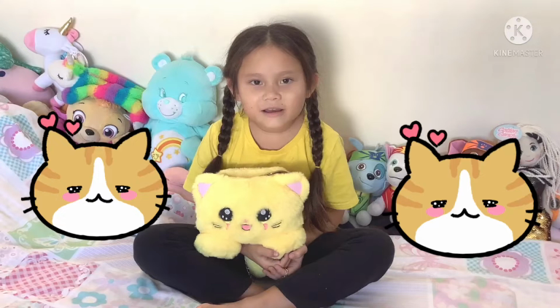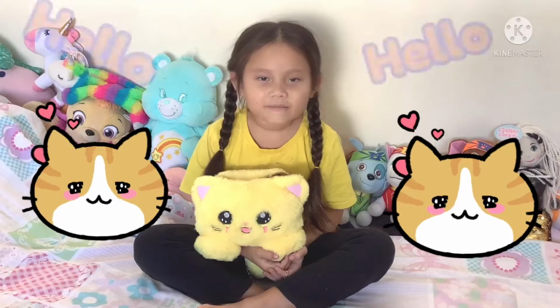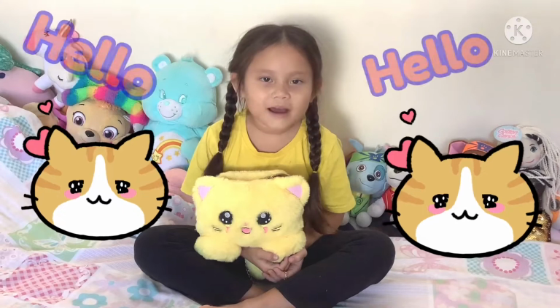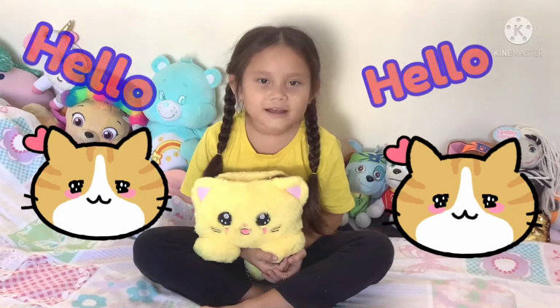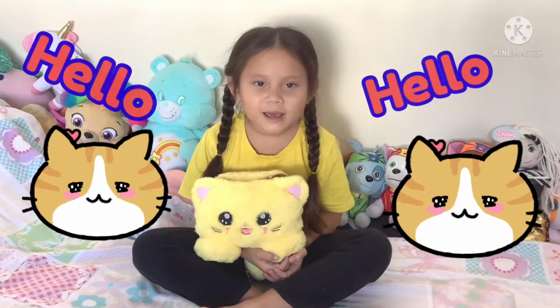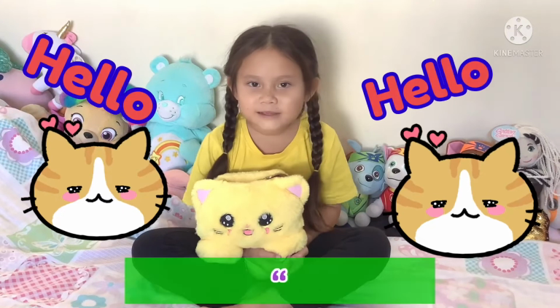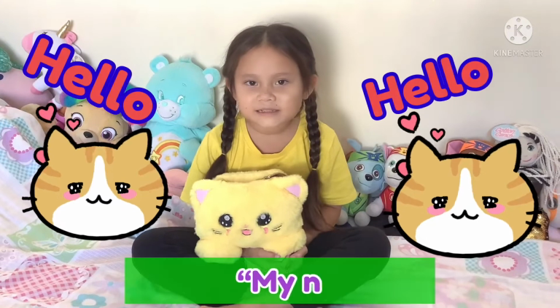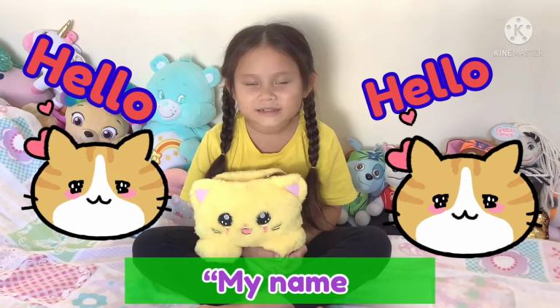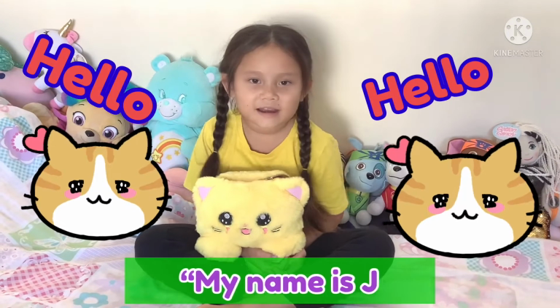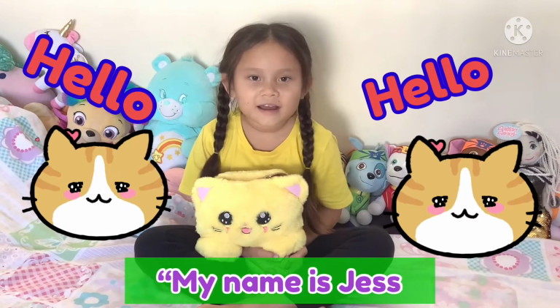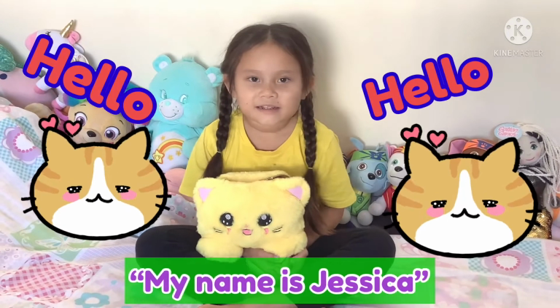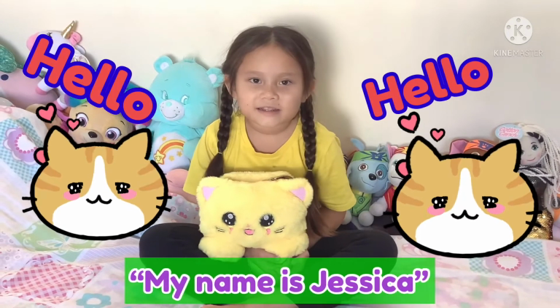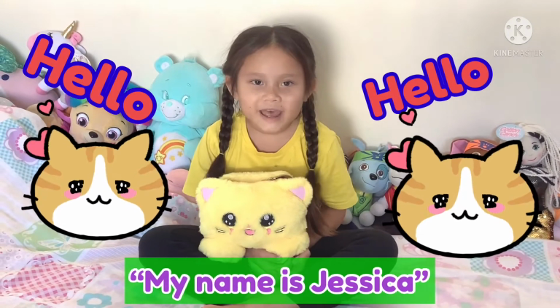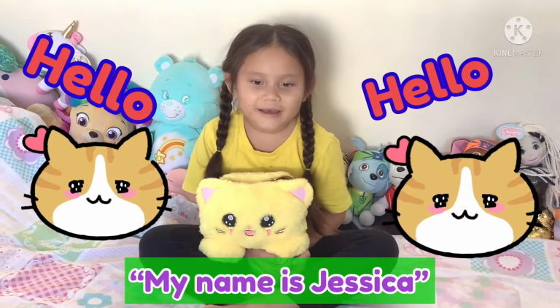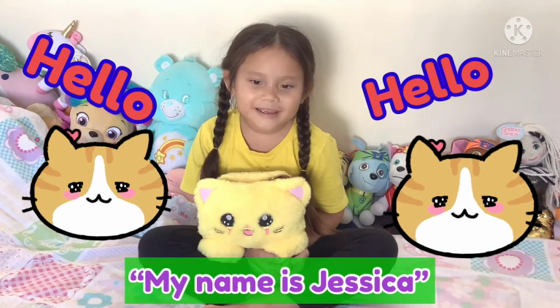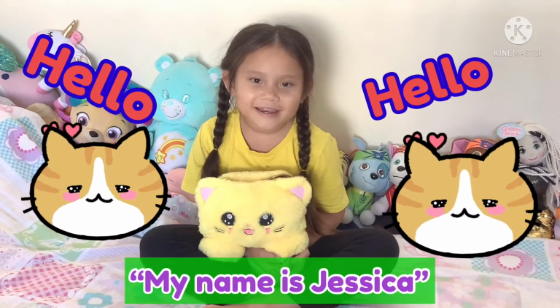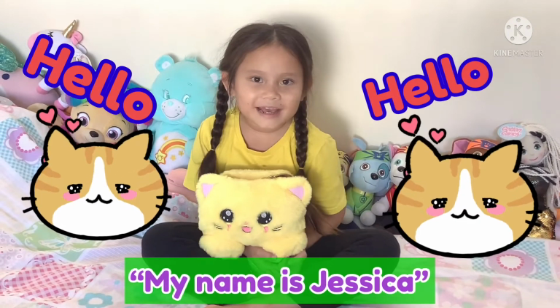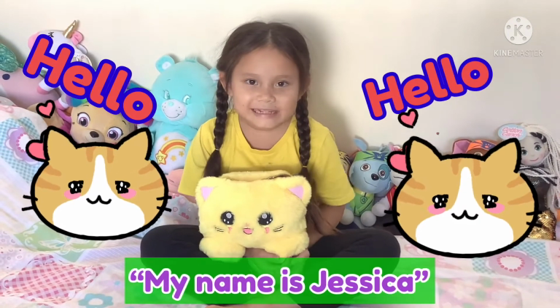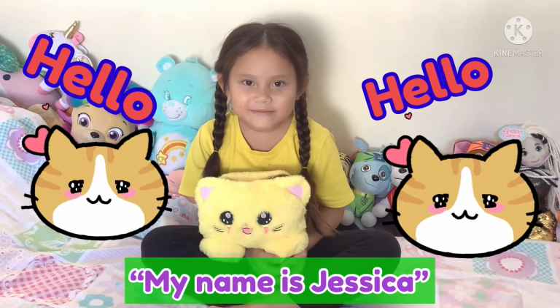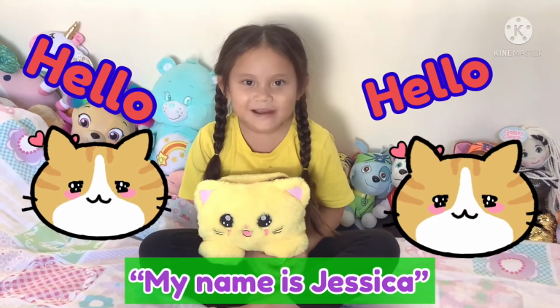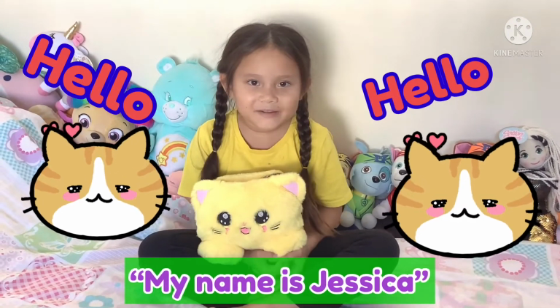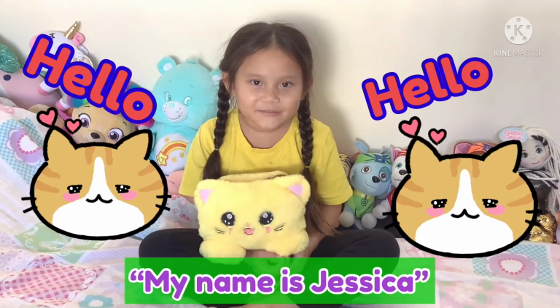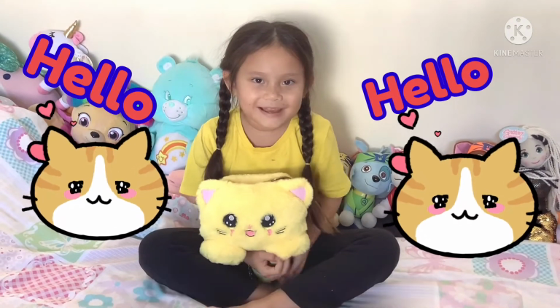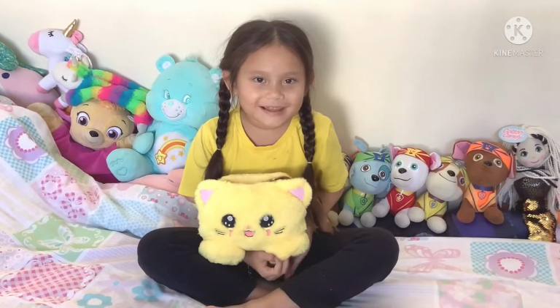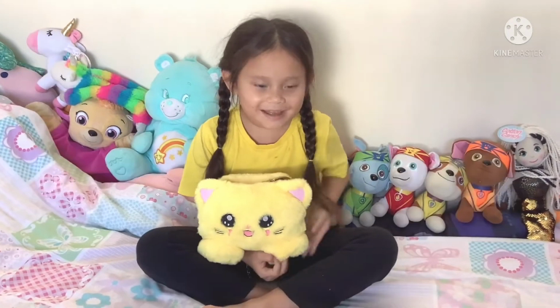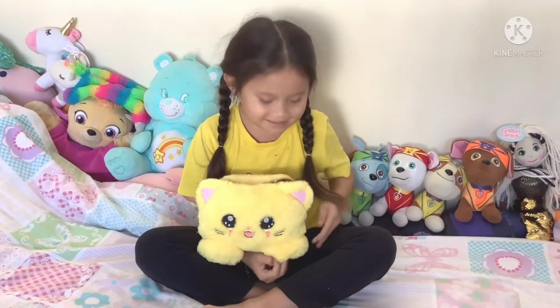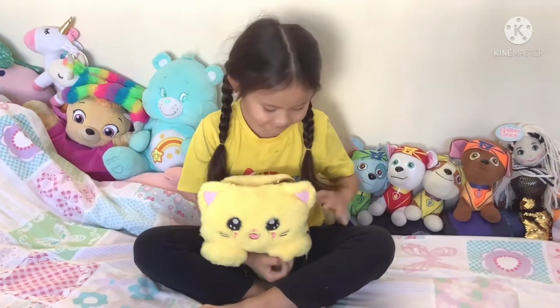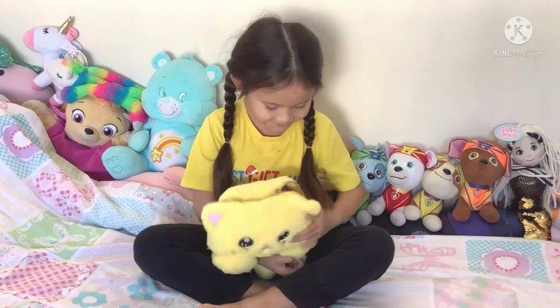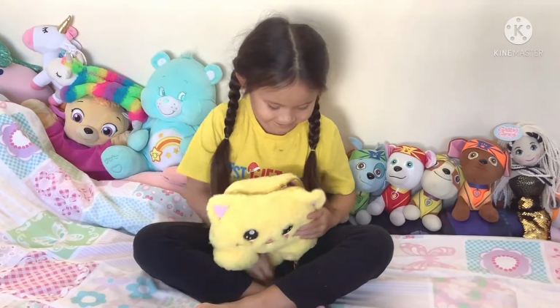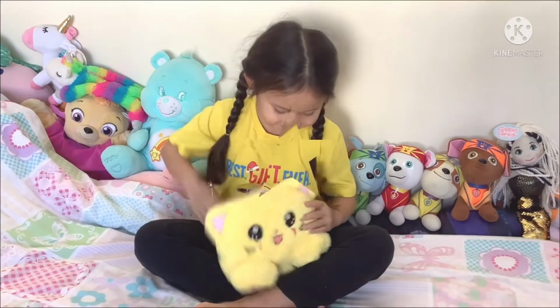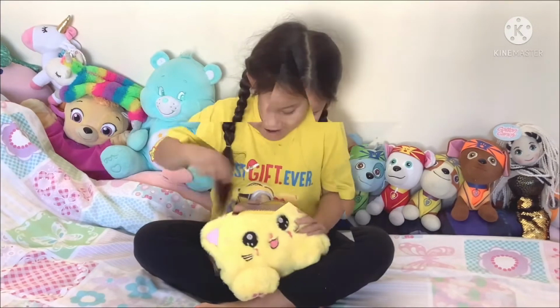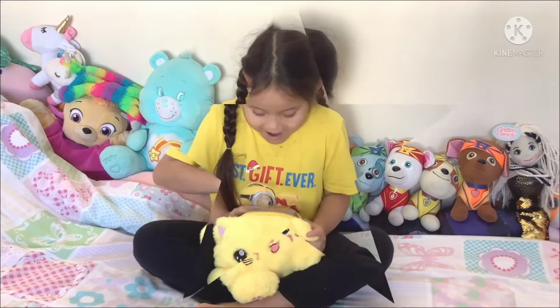Hello, my name is Jessica. Today my kitty has a surprise for me. Let's see what it is.